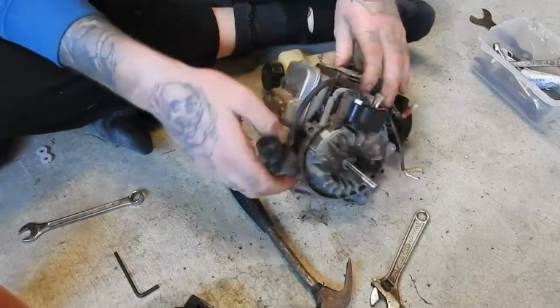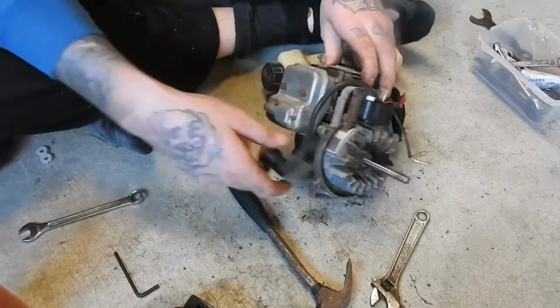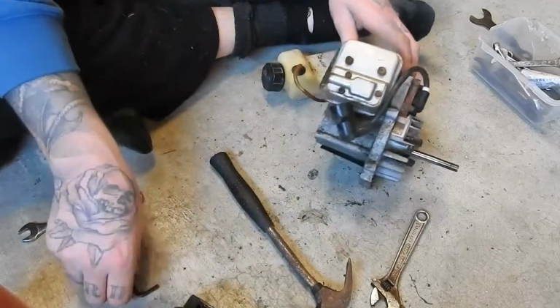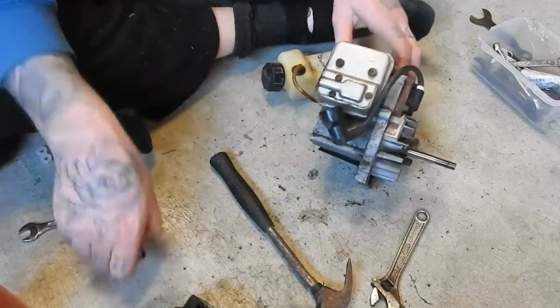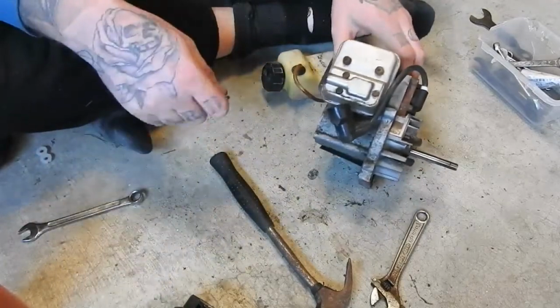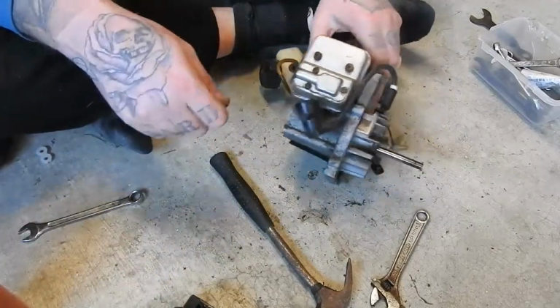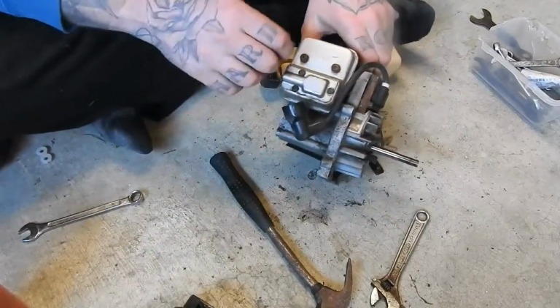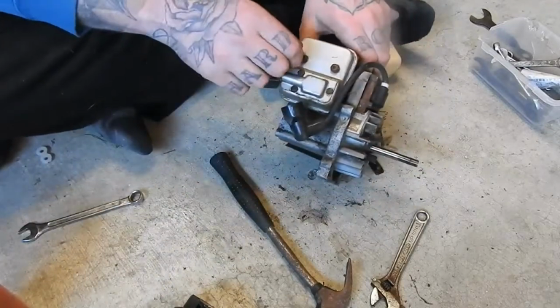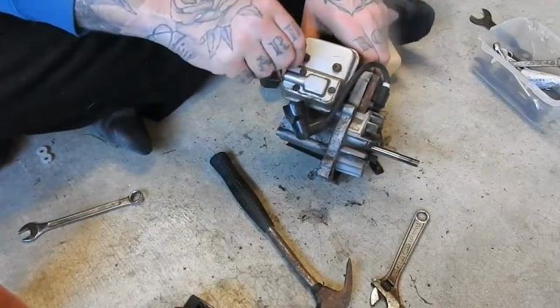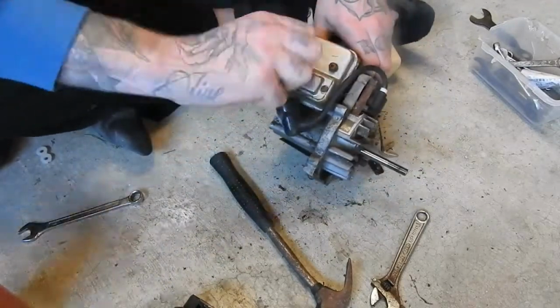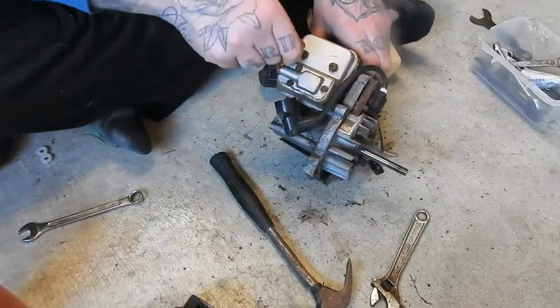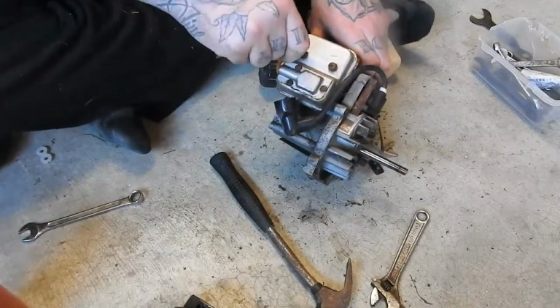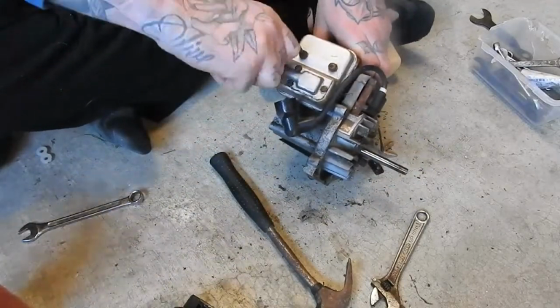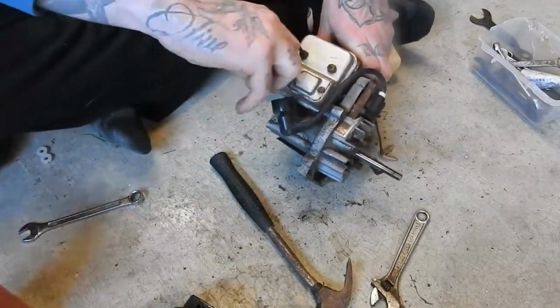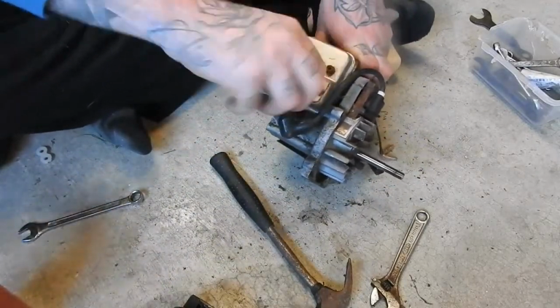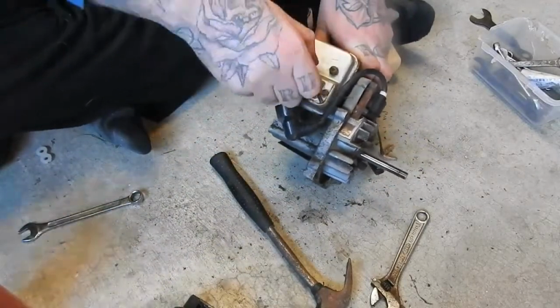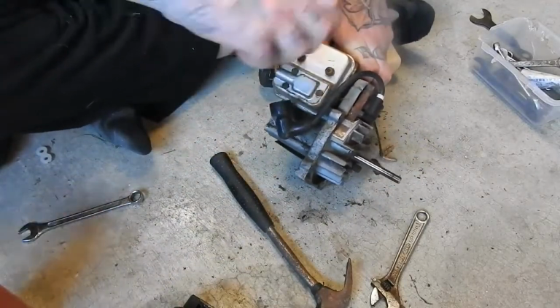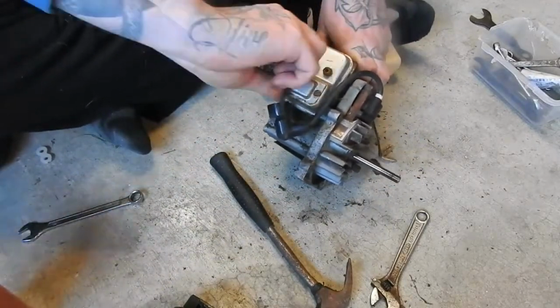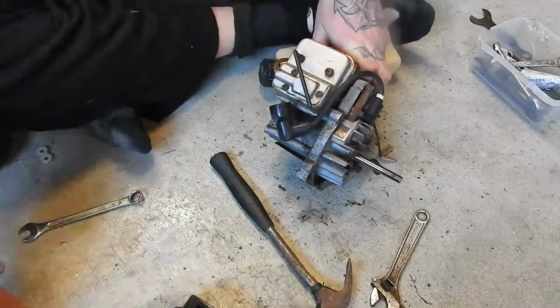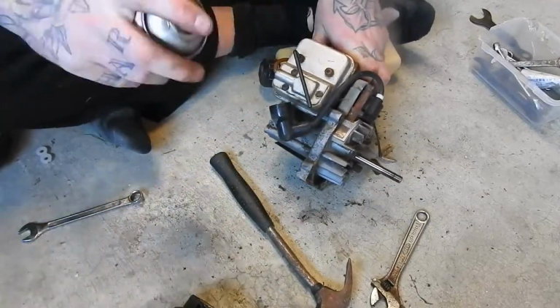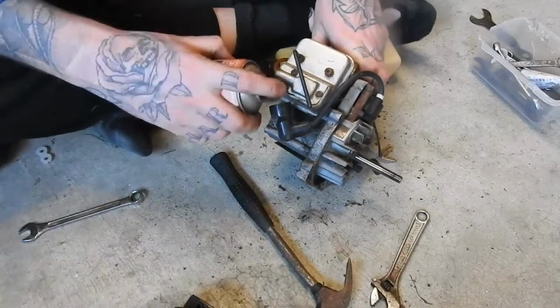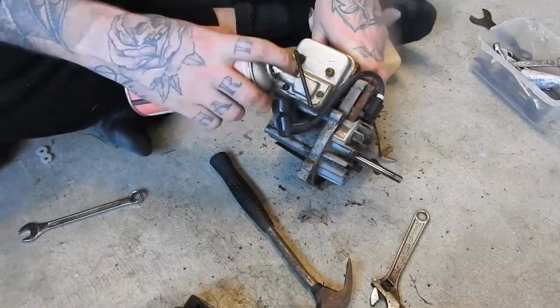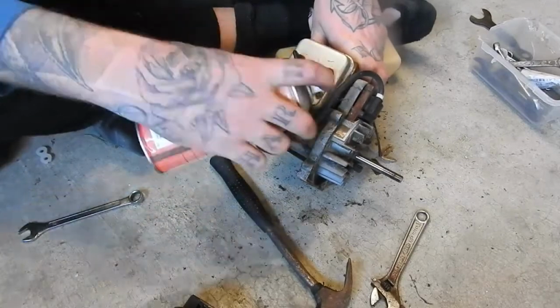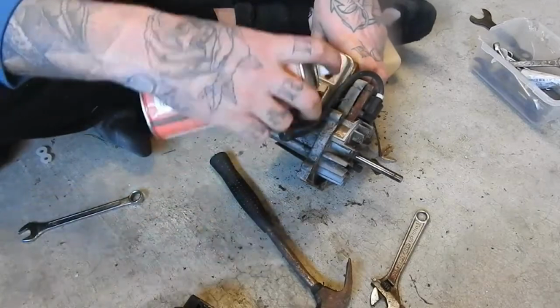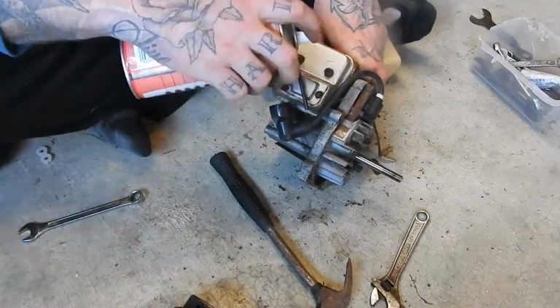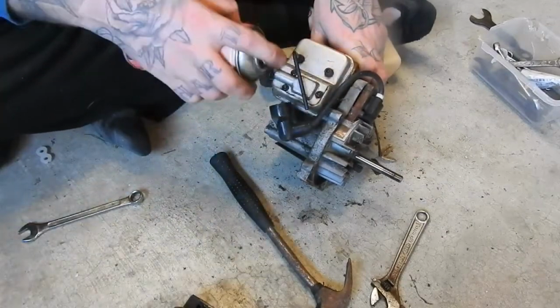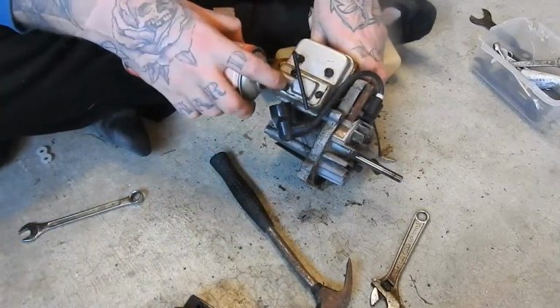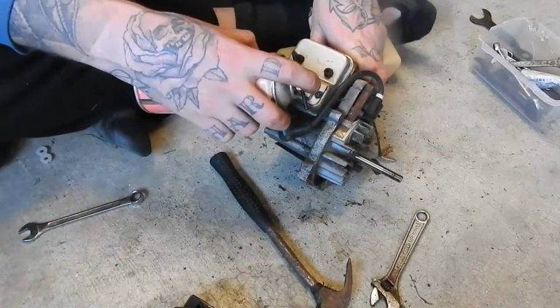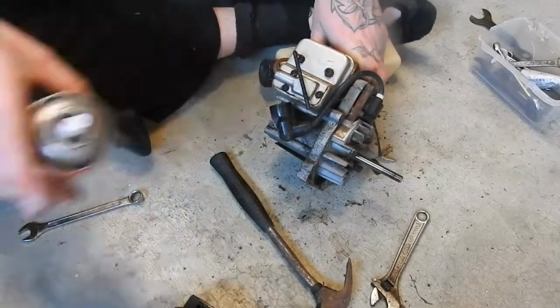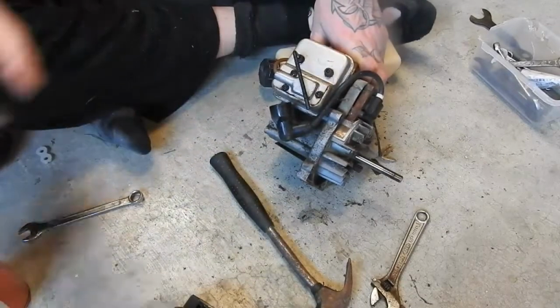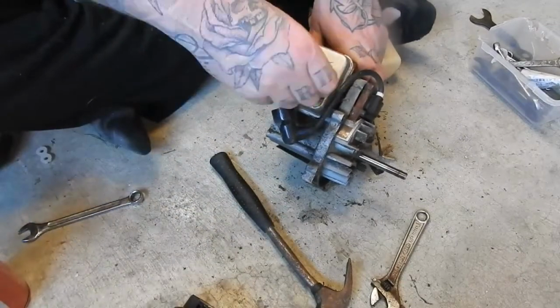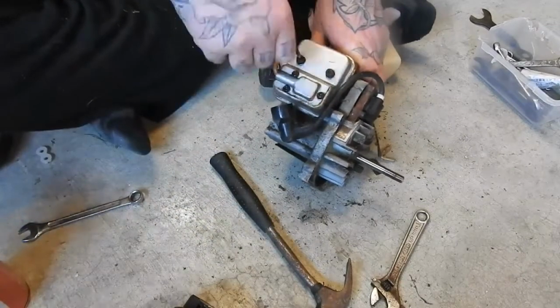Going to take the exhaust off. Just need to loosen it up a little bit.